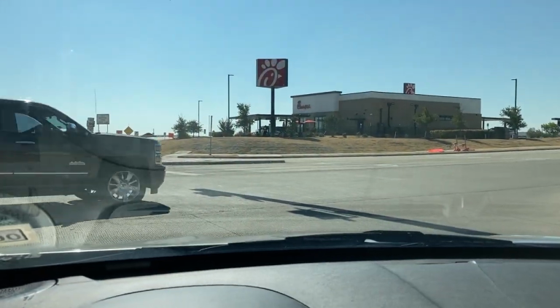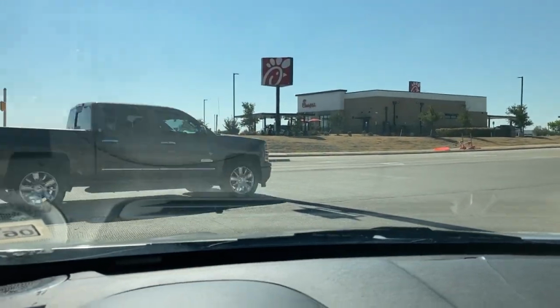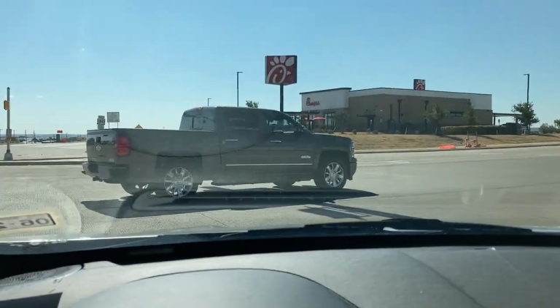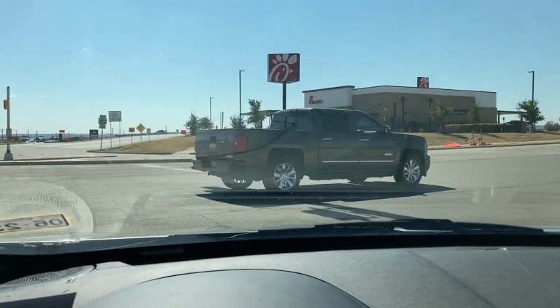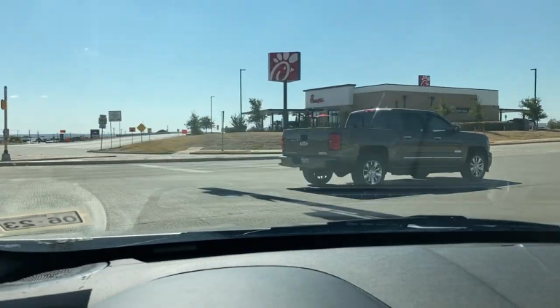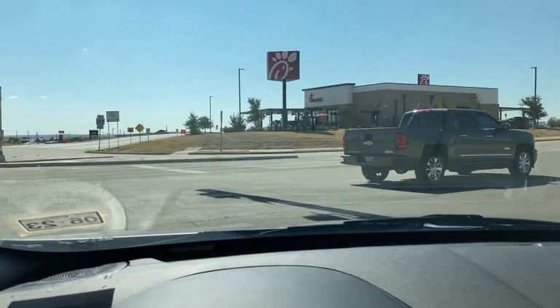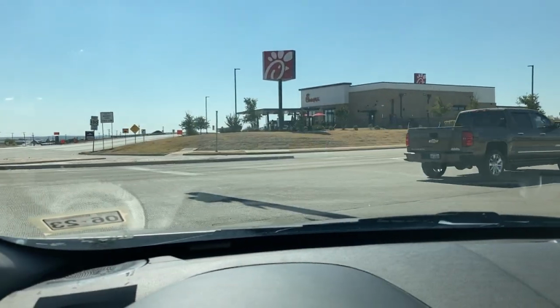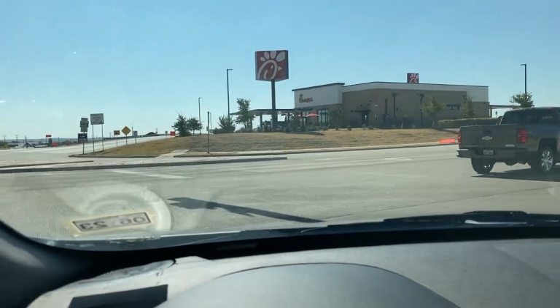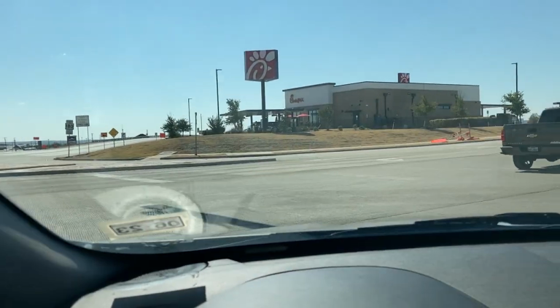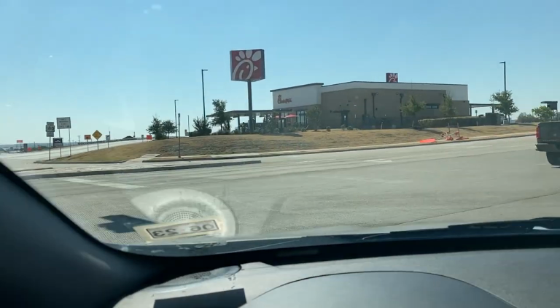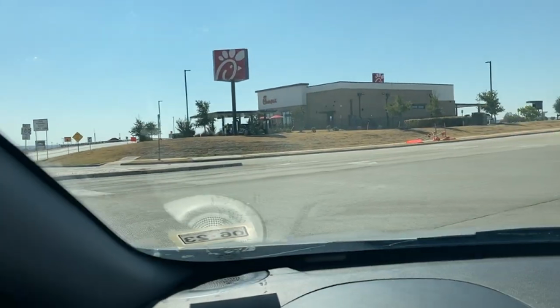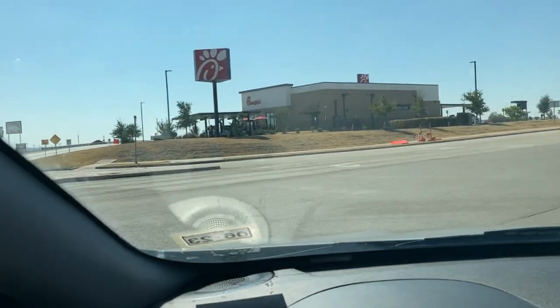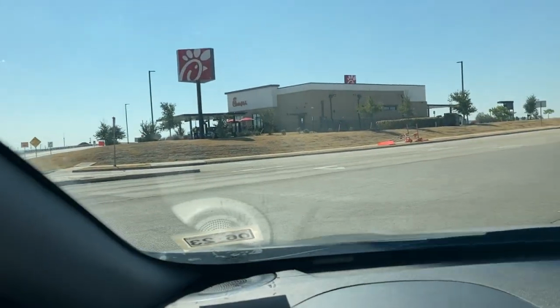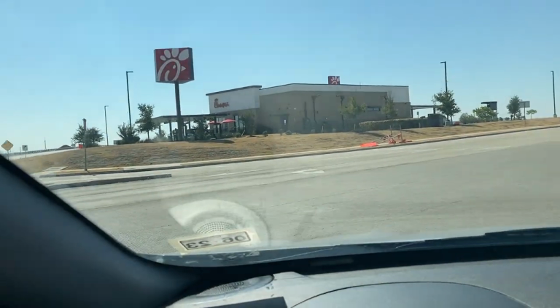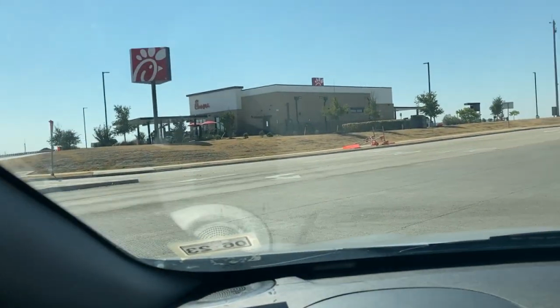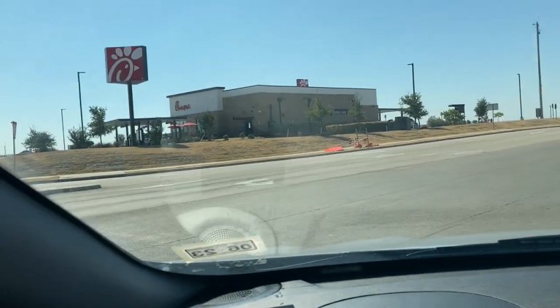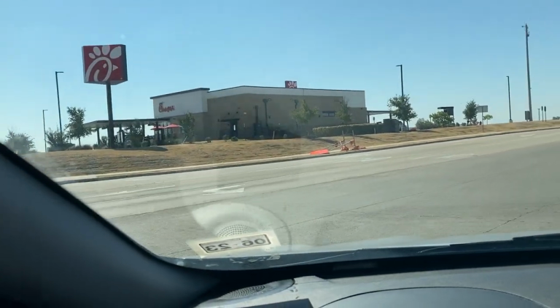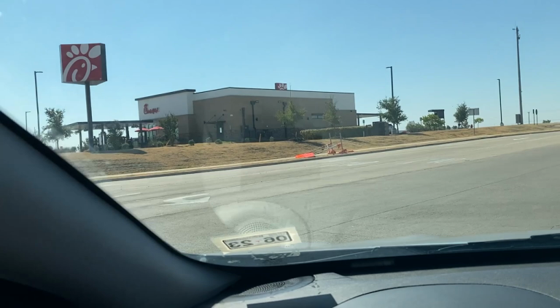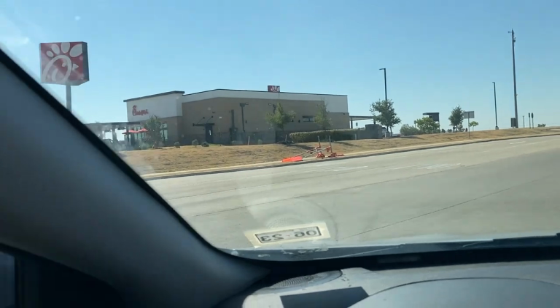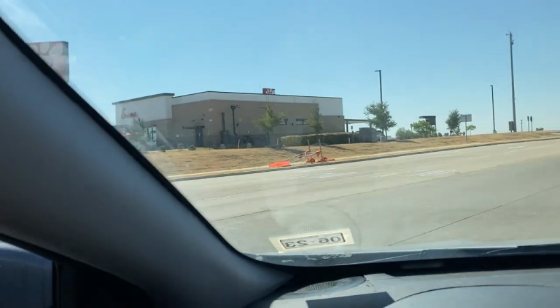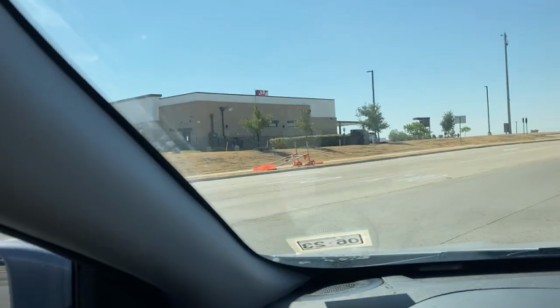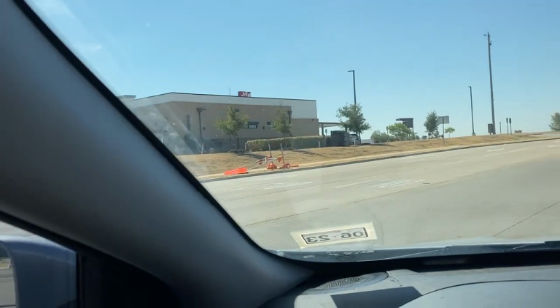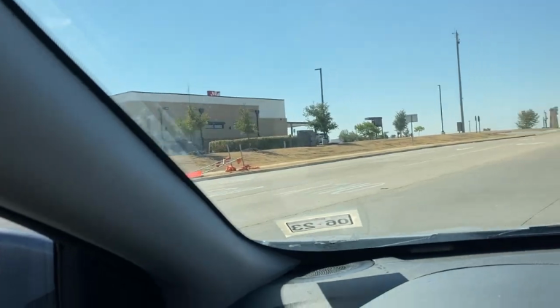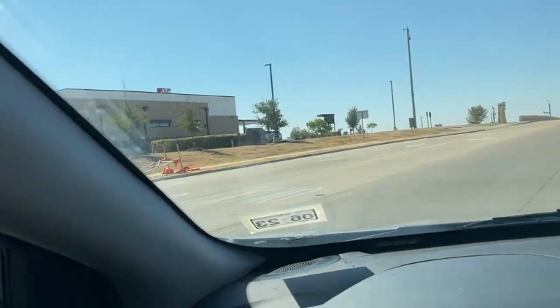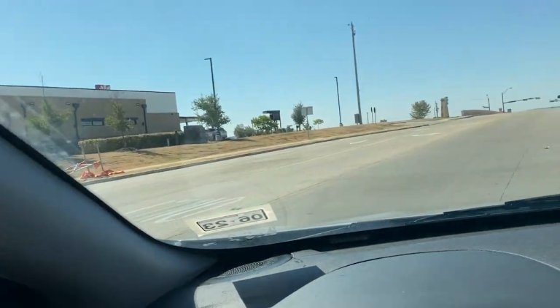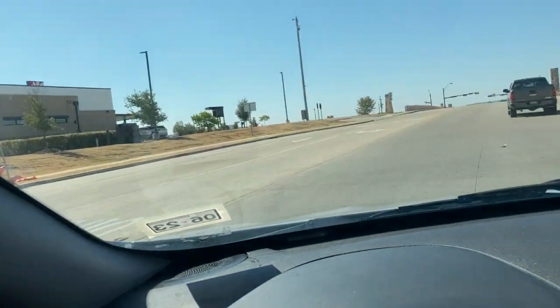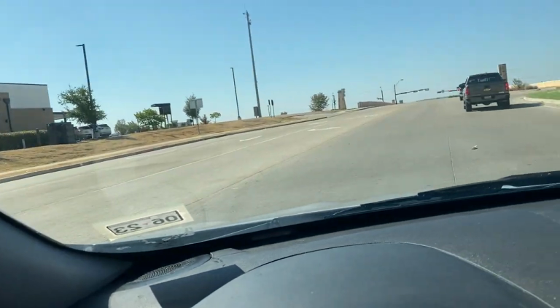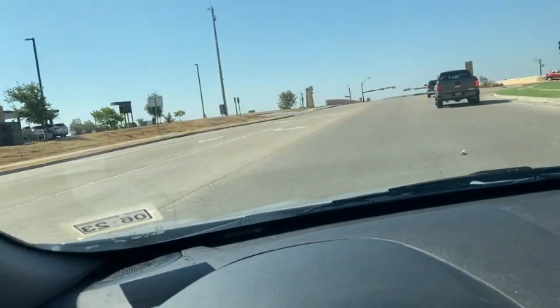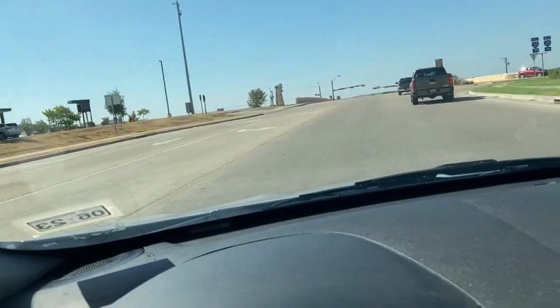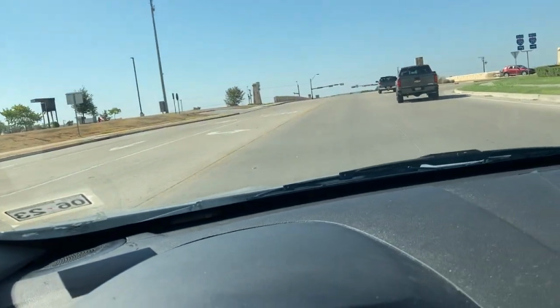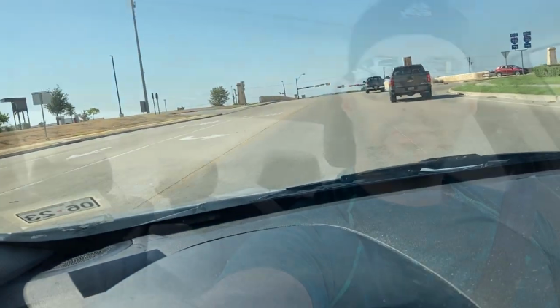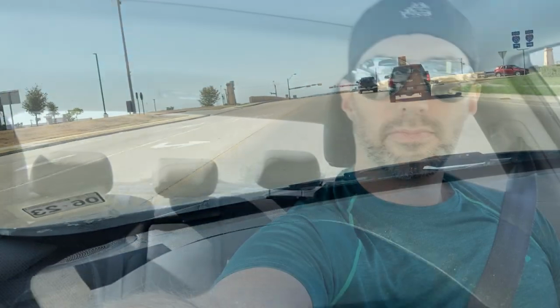There she is — Chick-fil-A ahoy! We're about to be there and pick up the sandwich. I'm so excited.